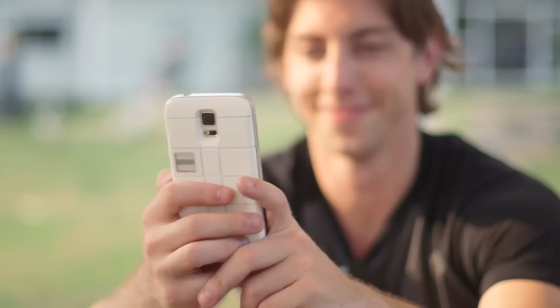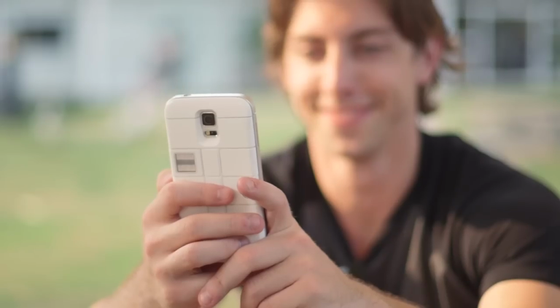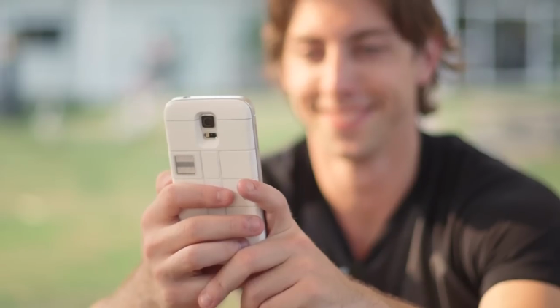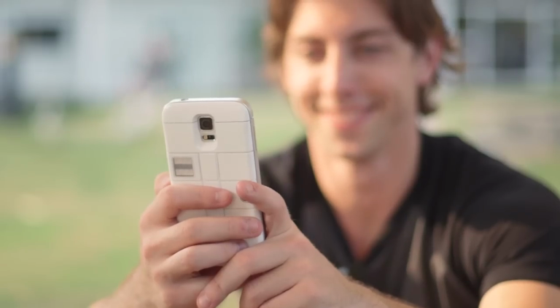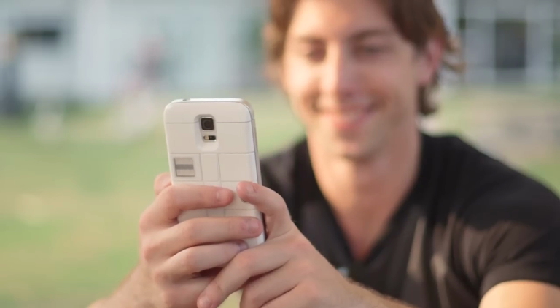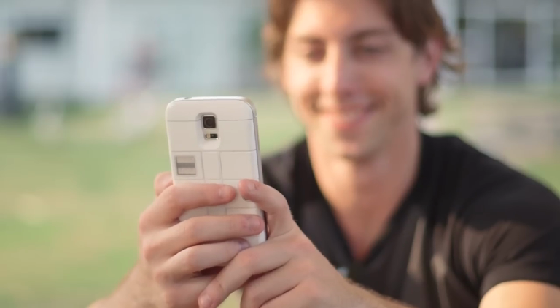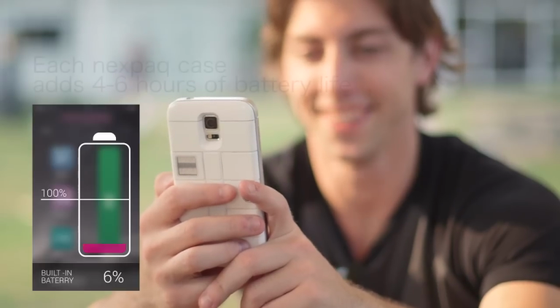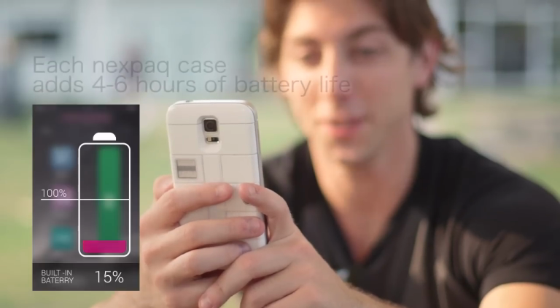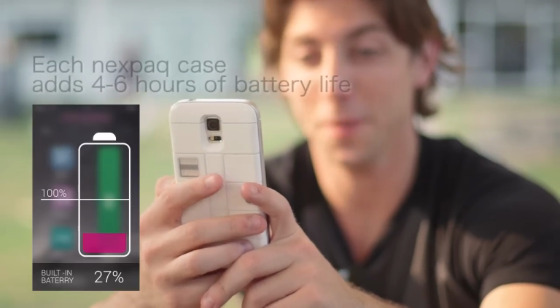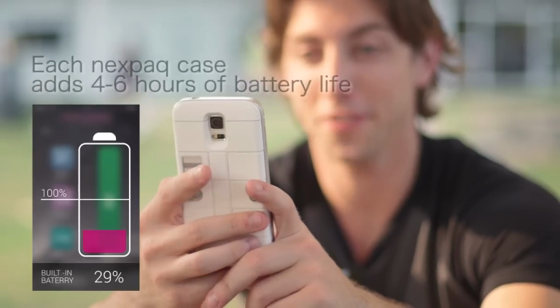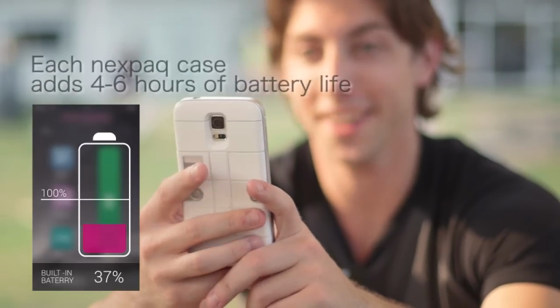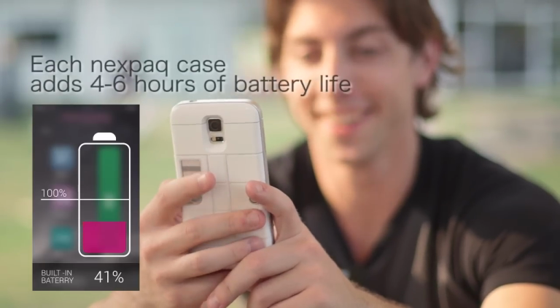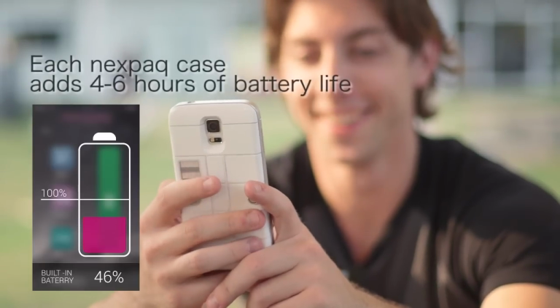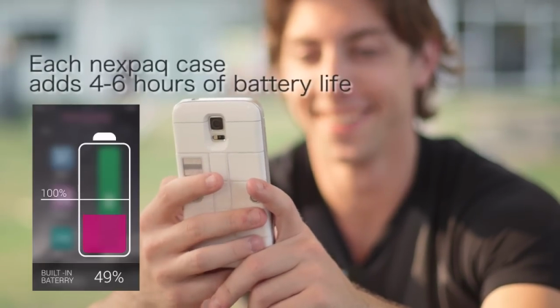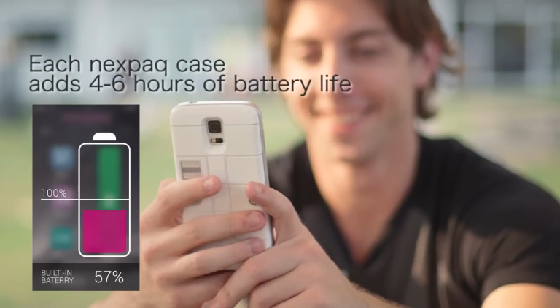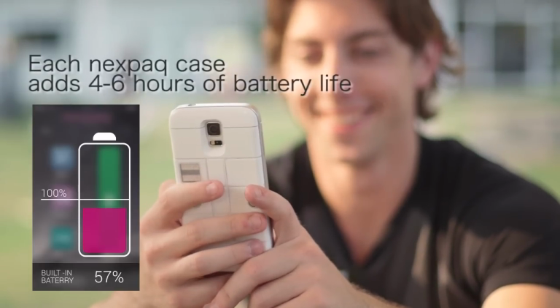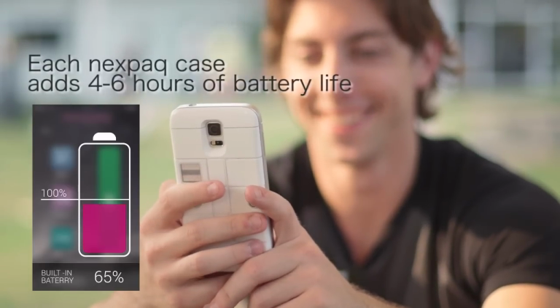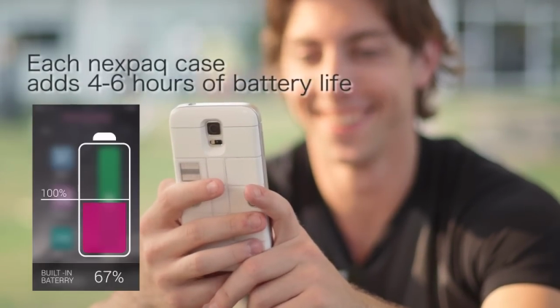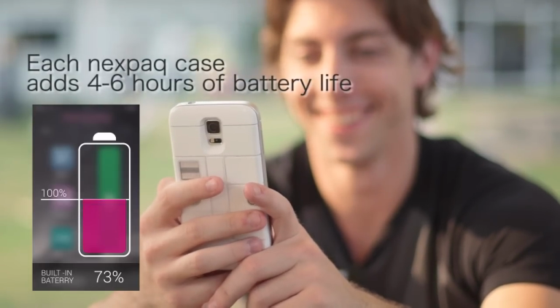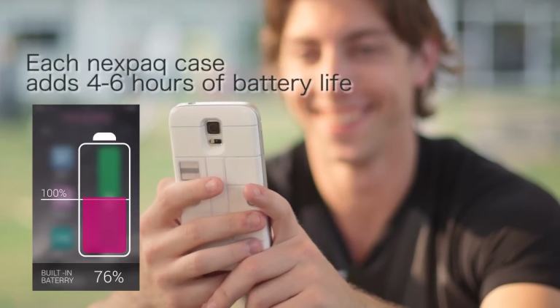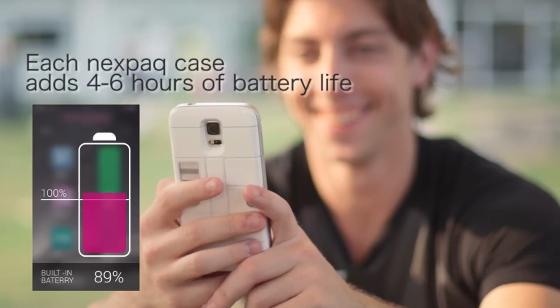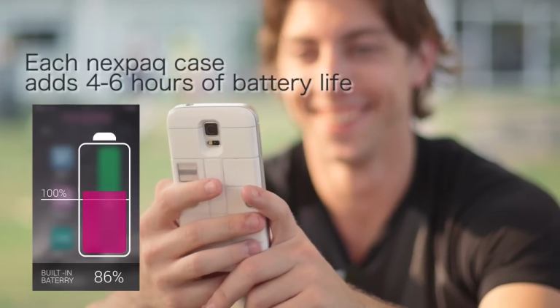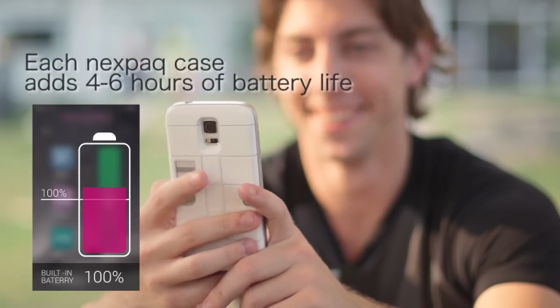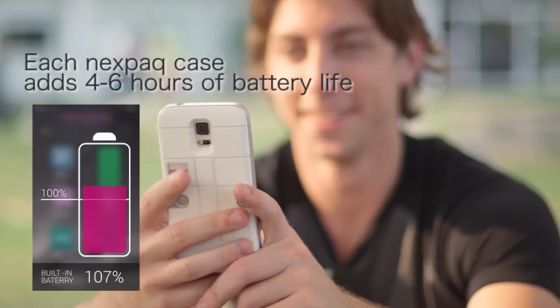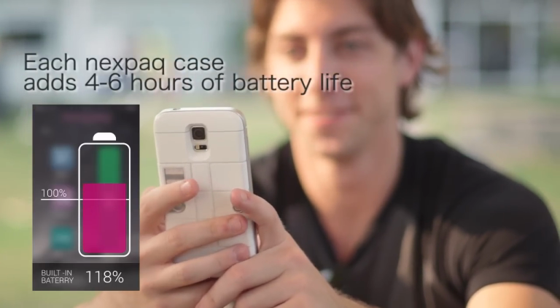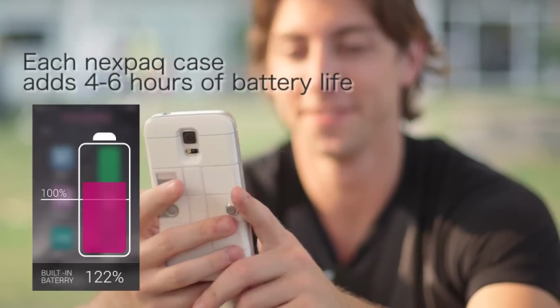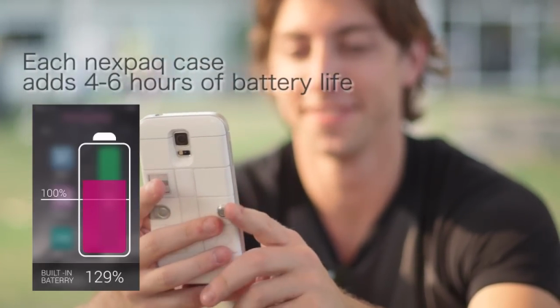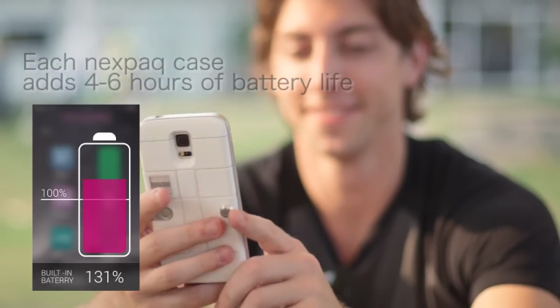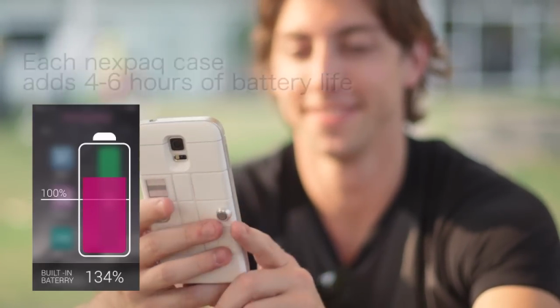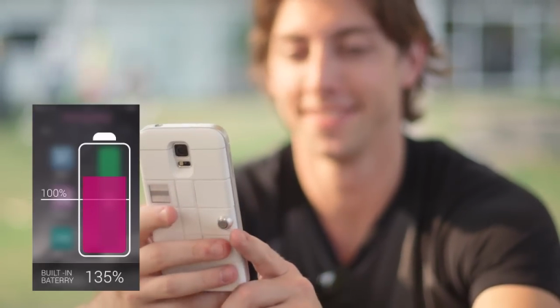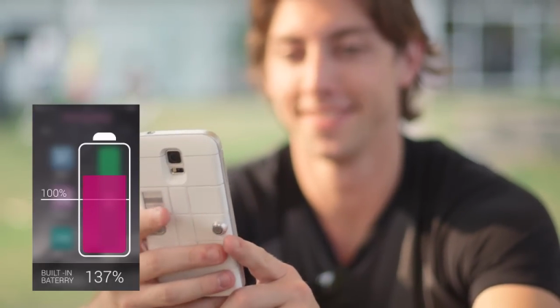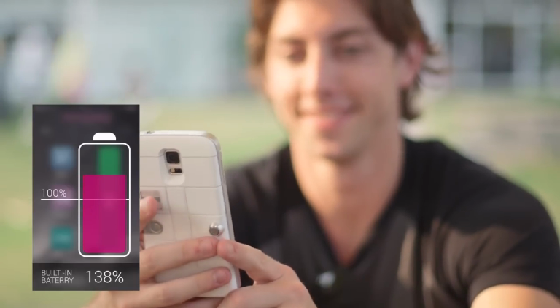If you do choose to upgrade your phone, all you'll need to do is change your case and your modules will always work with you.